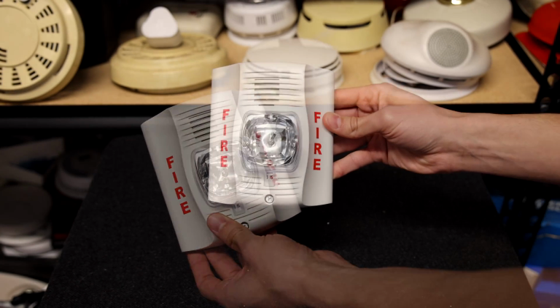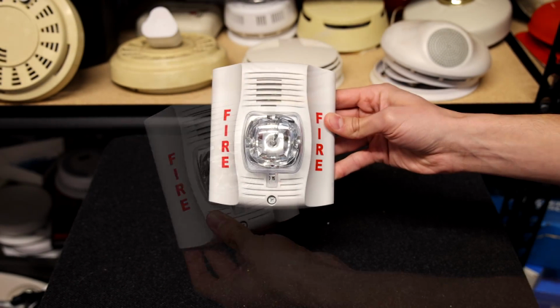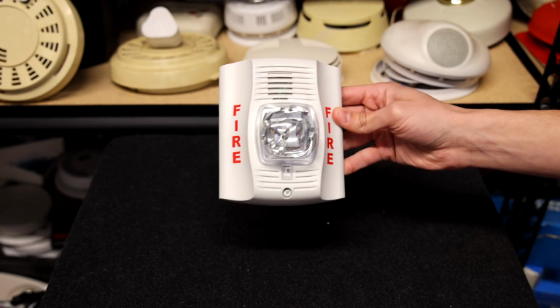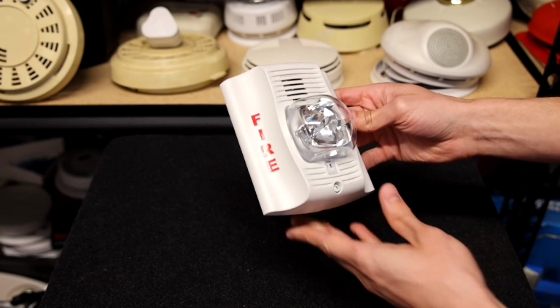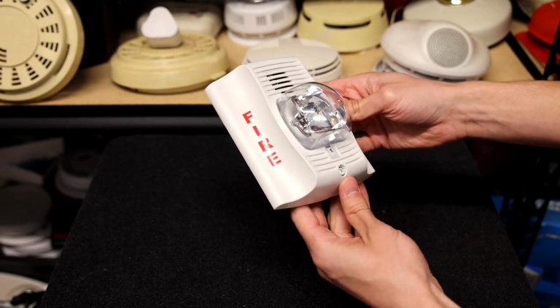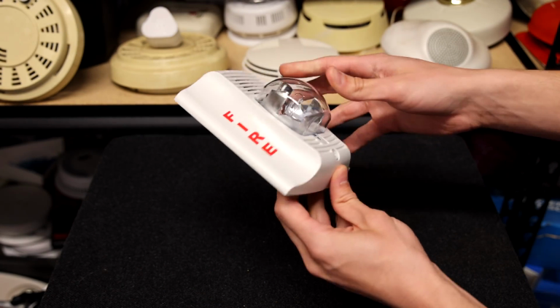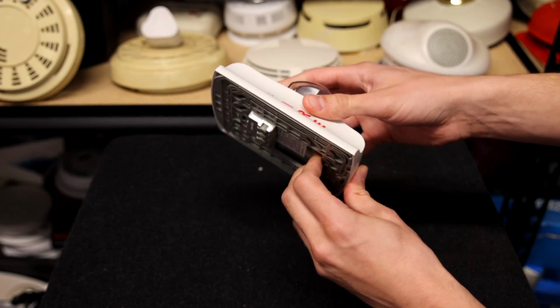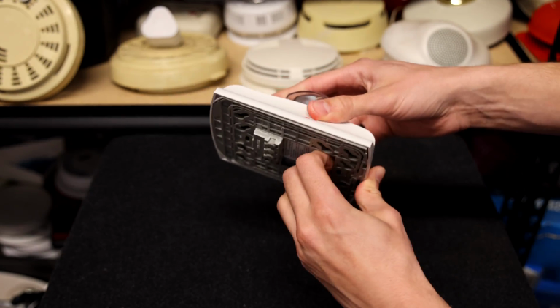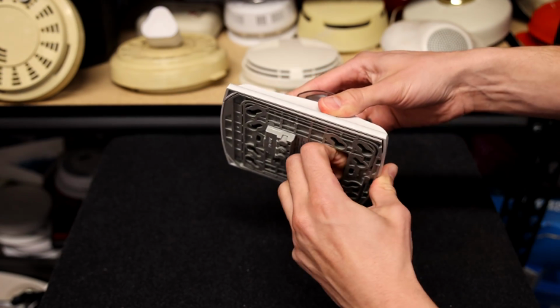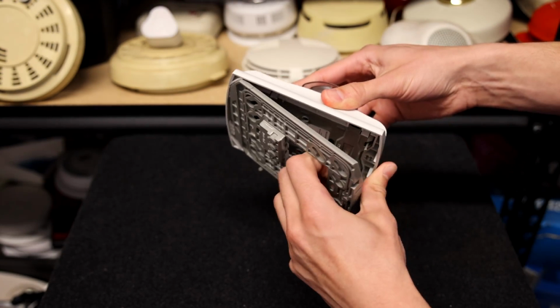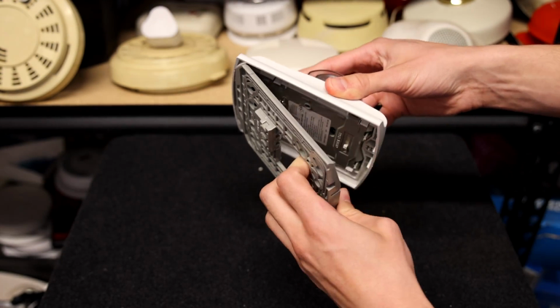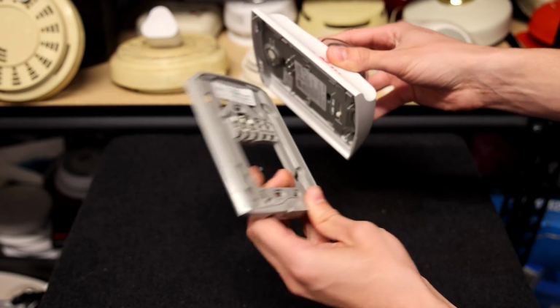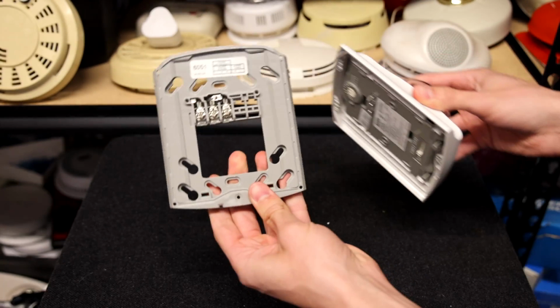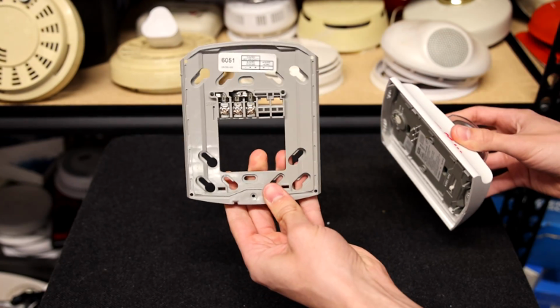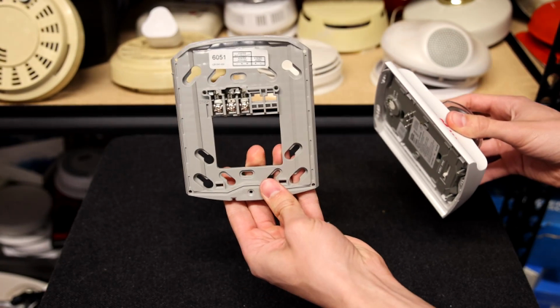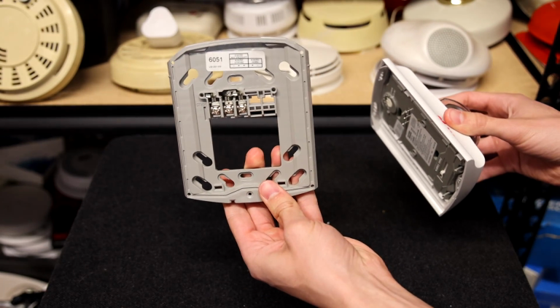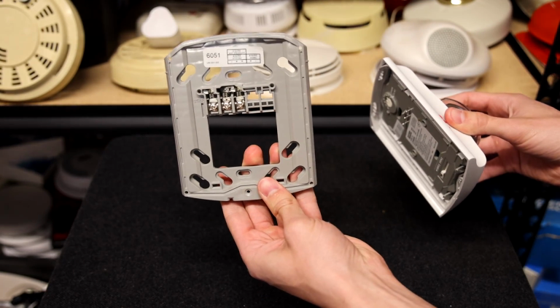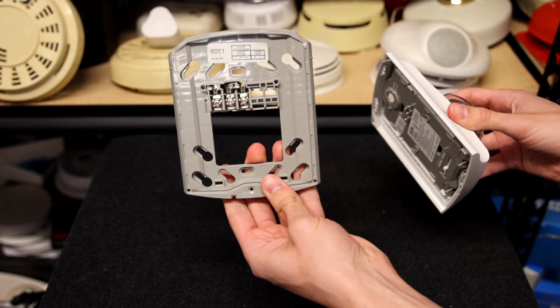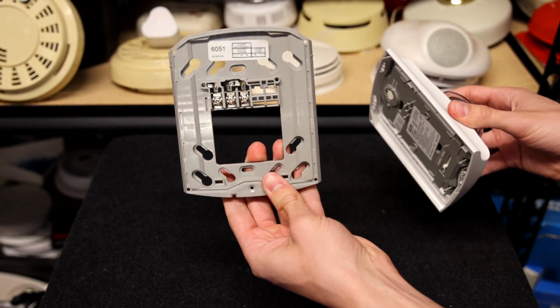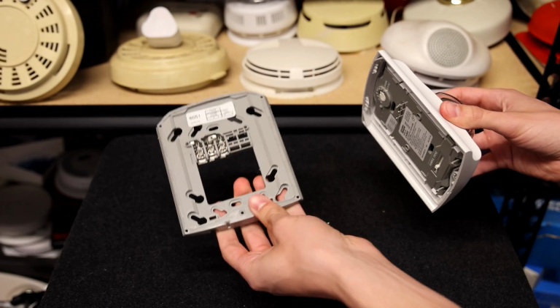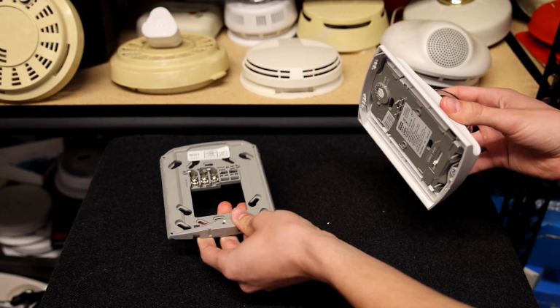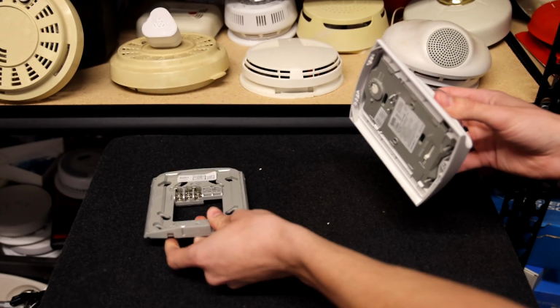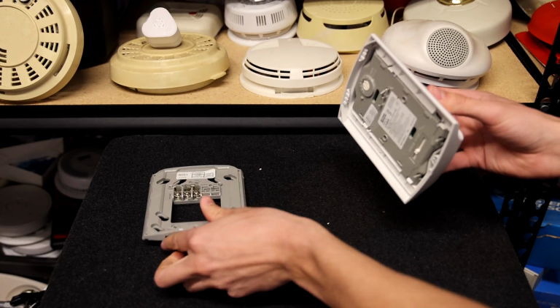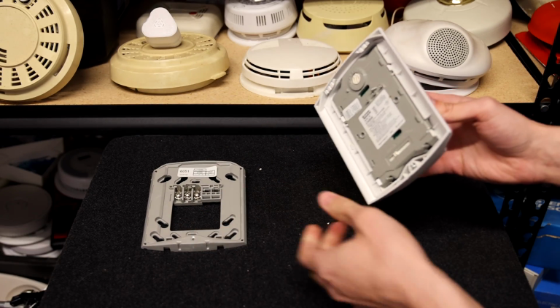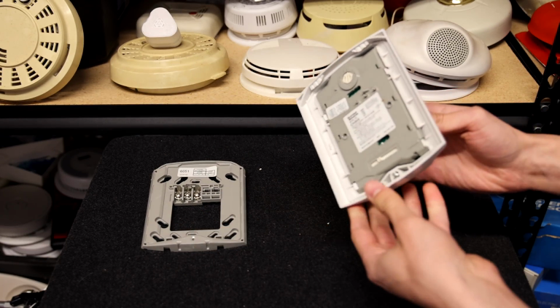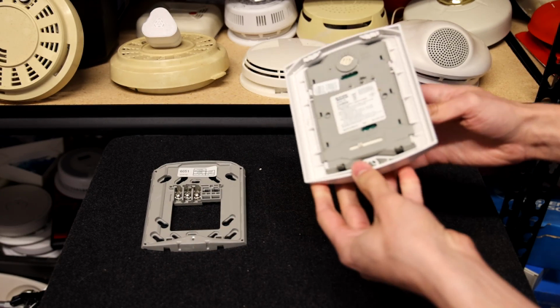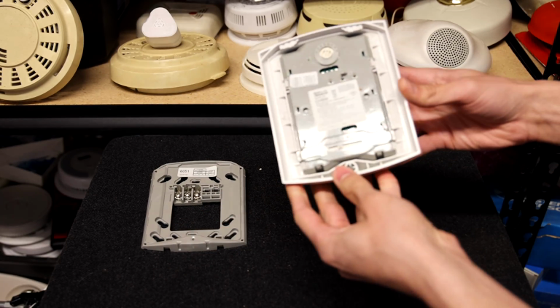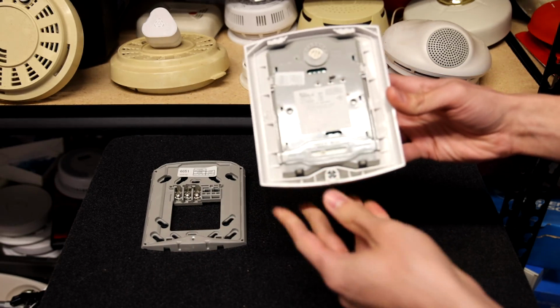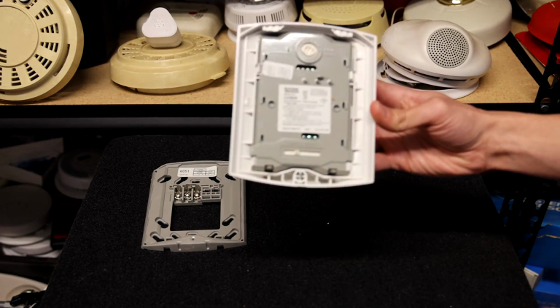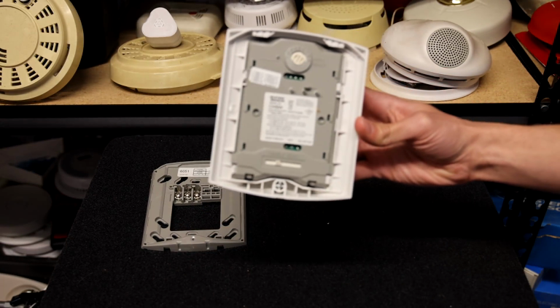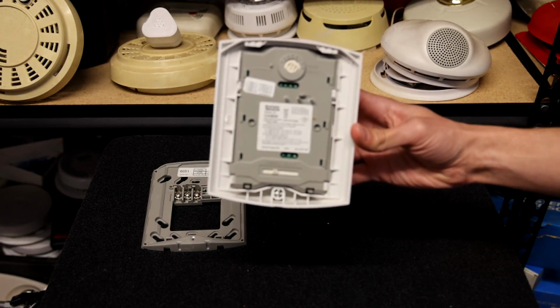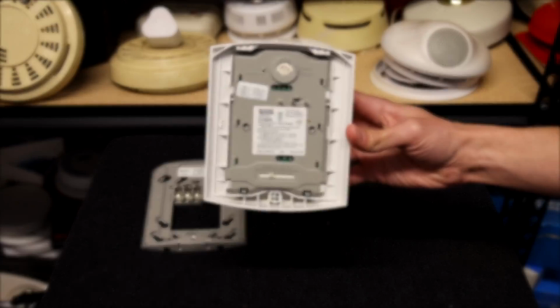I'm going to go ahead and pop the mounting bracket off of this alarm. Here's what the mounting bracket looks like. And let's take a closer look at the back of the alarm.